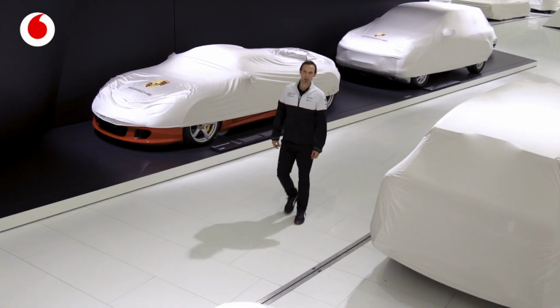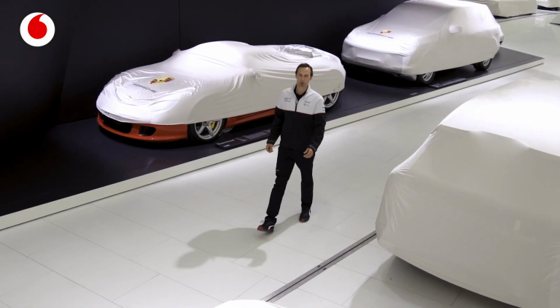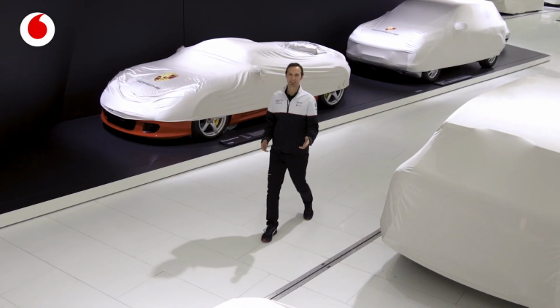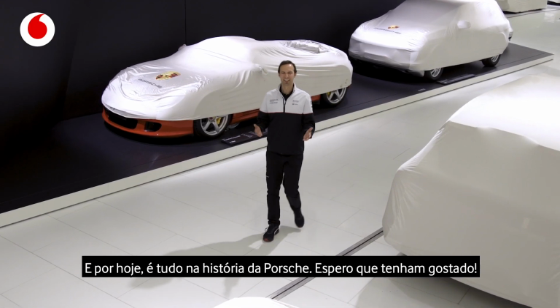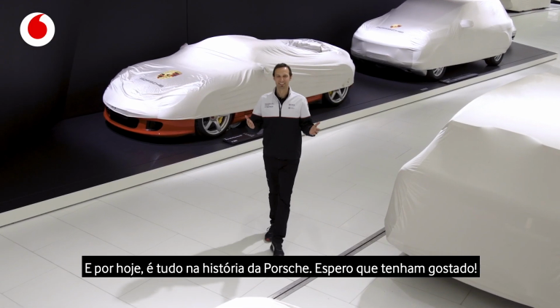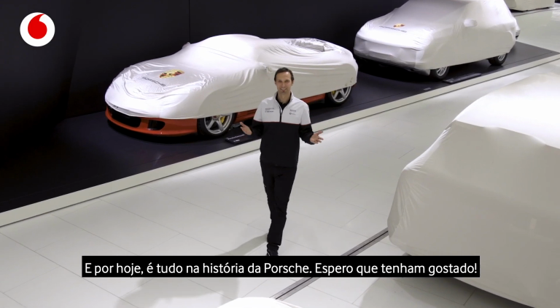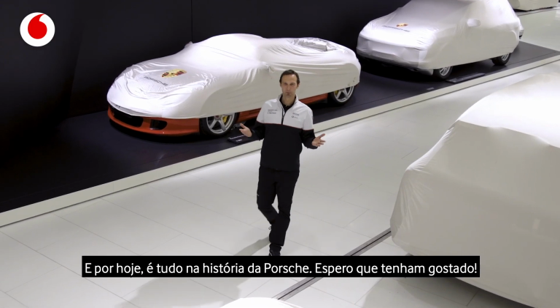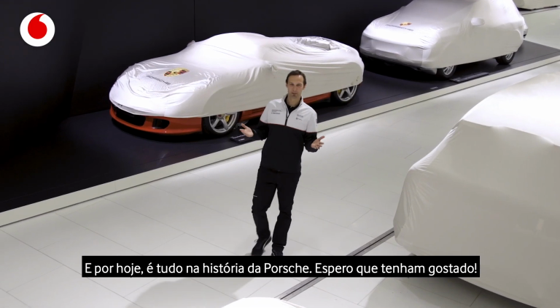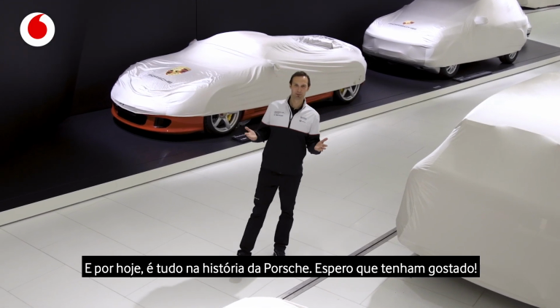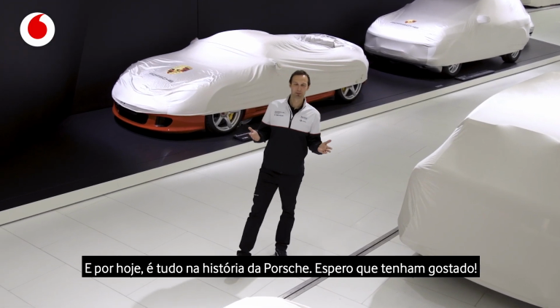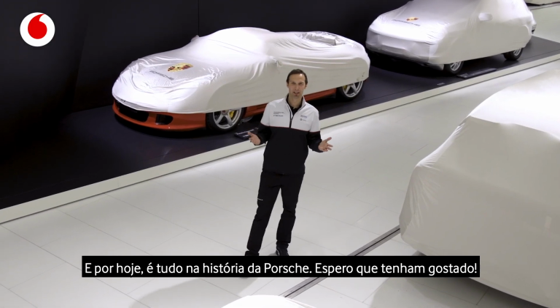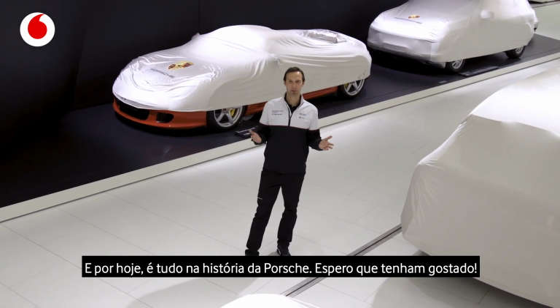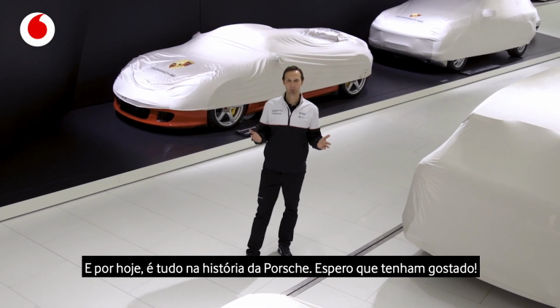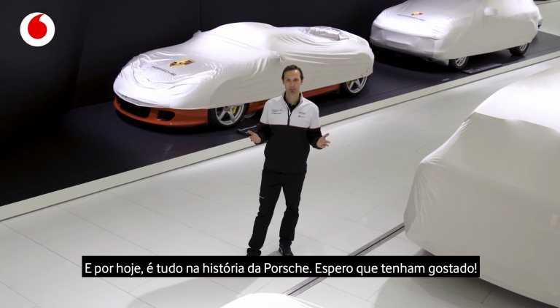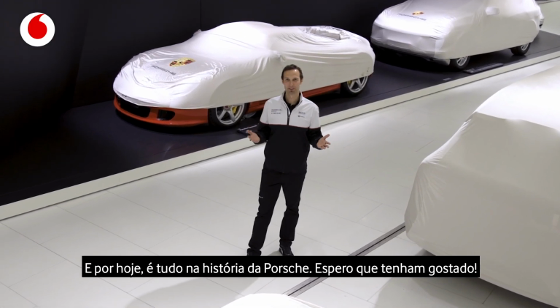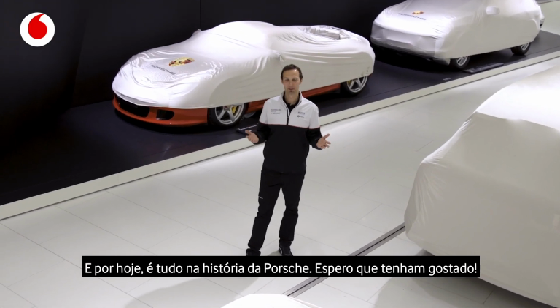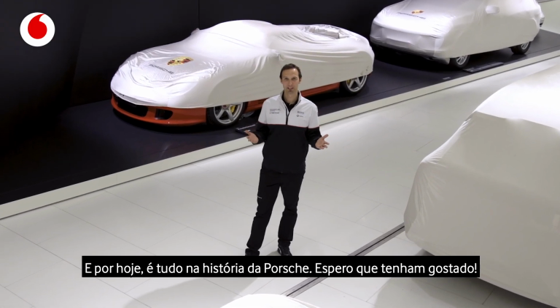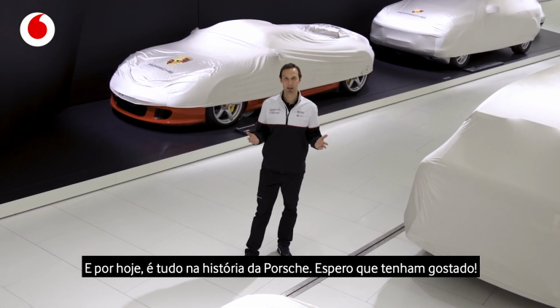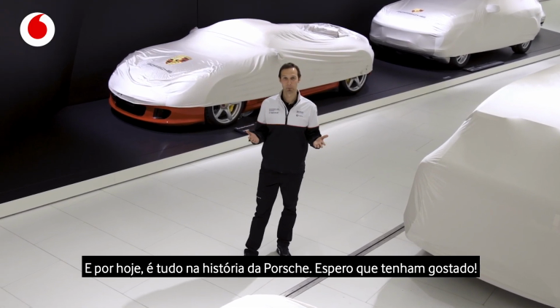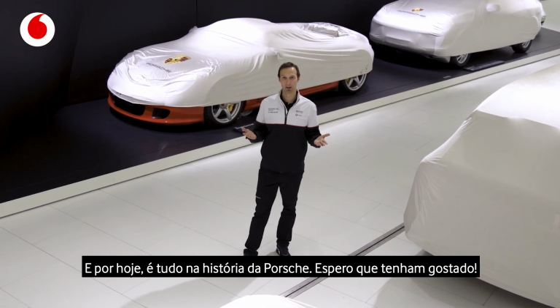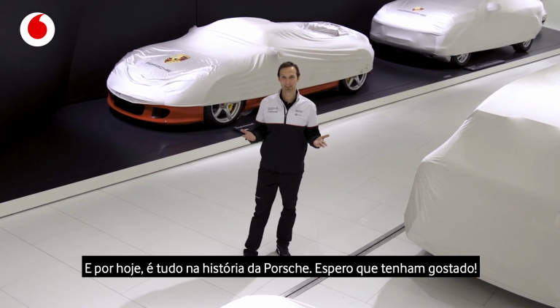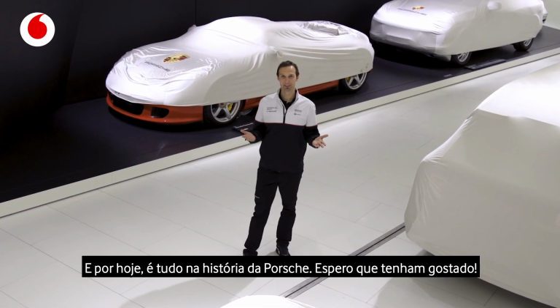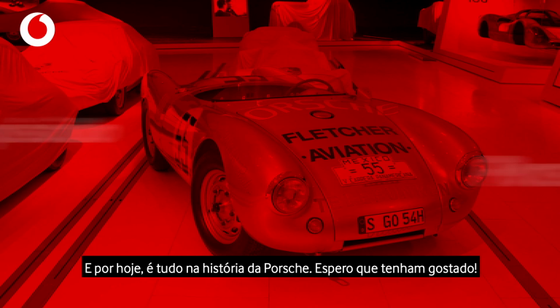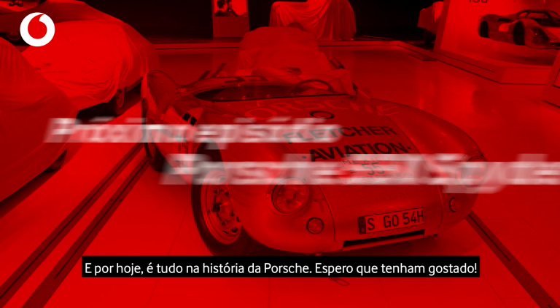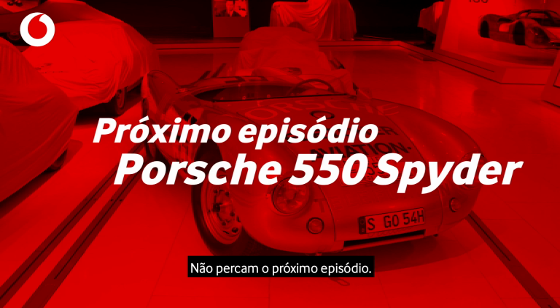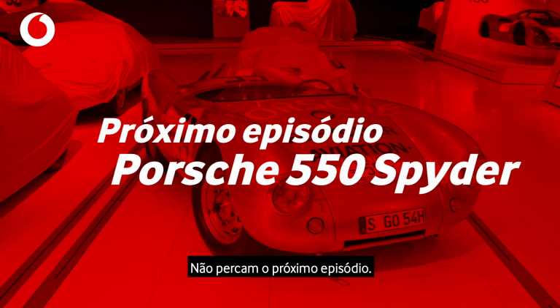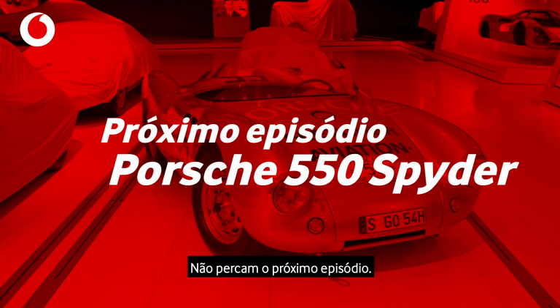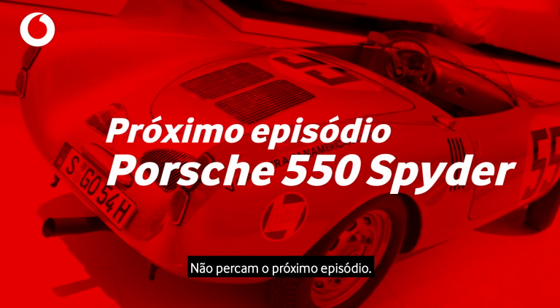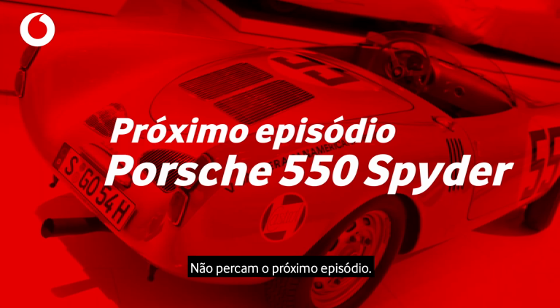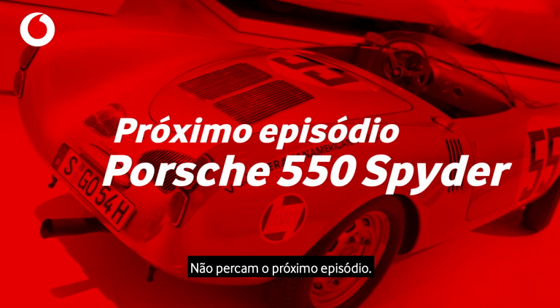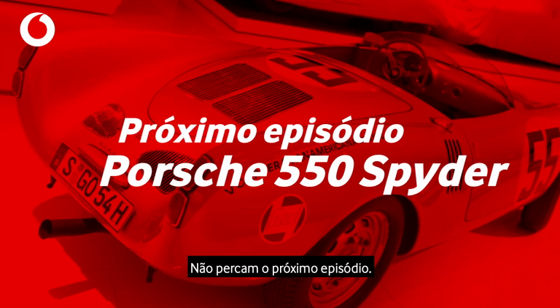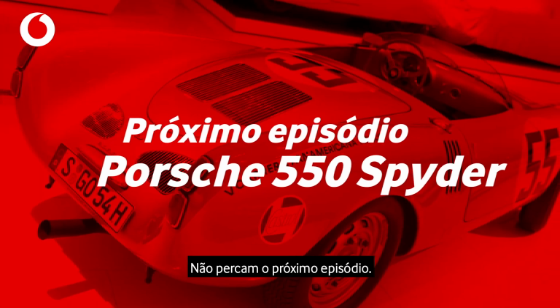All right guys, this was it for today about Porsche history. I hope you liked it — make sure you tune in for the next episode.